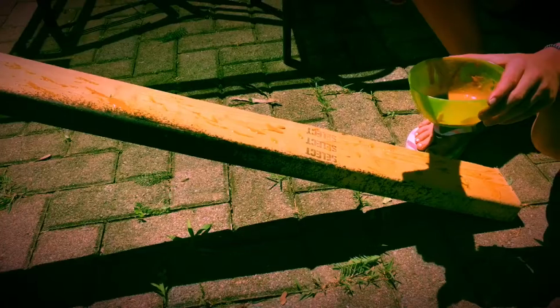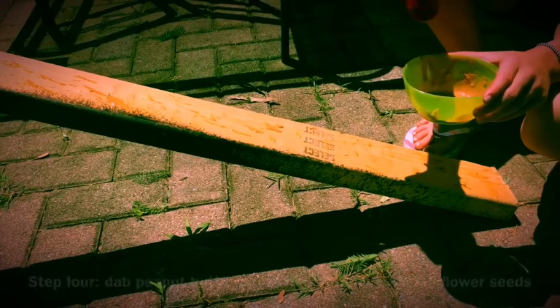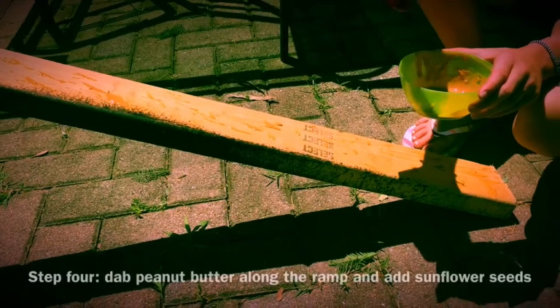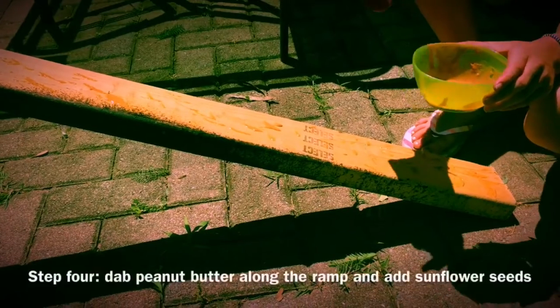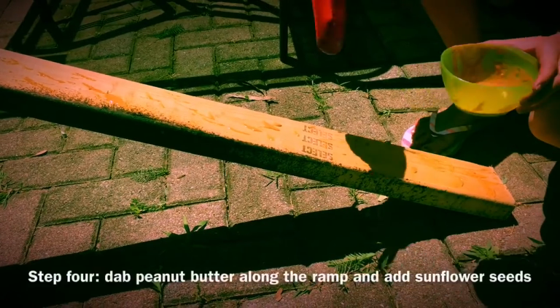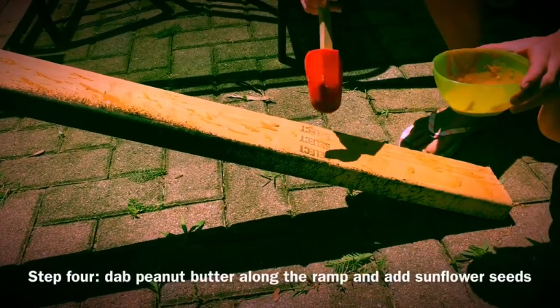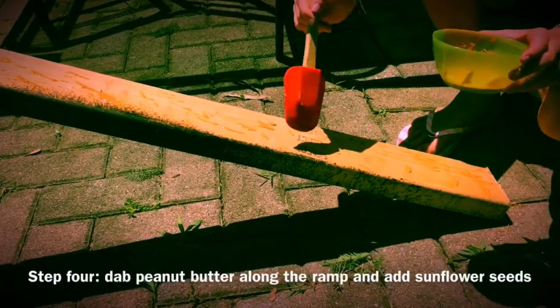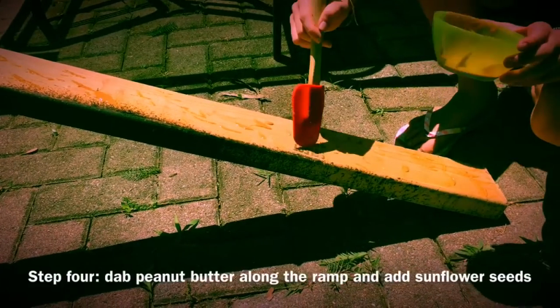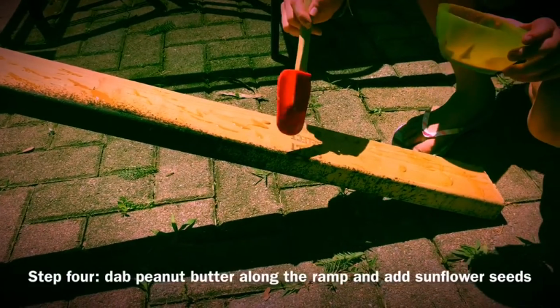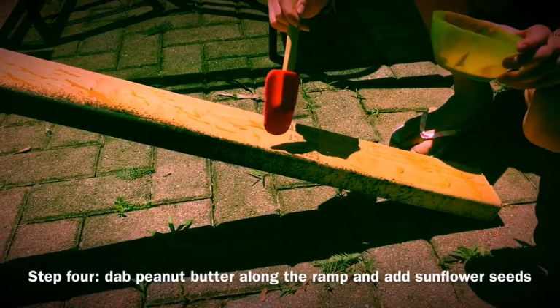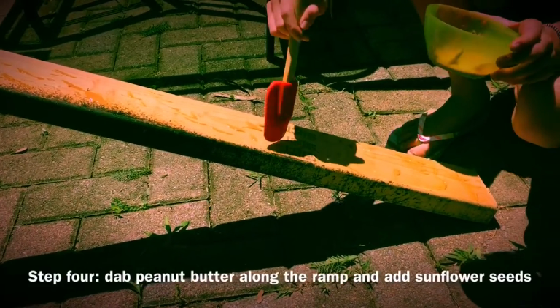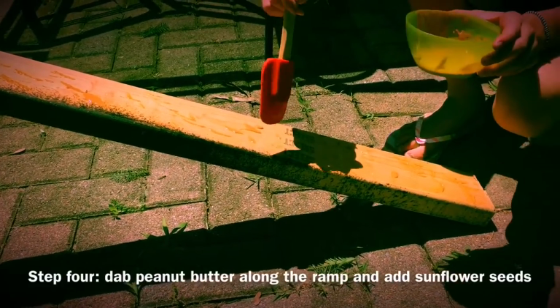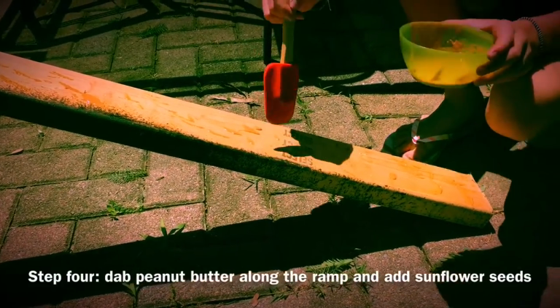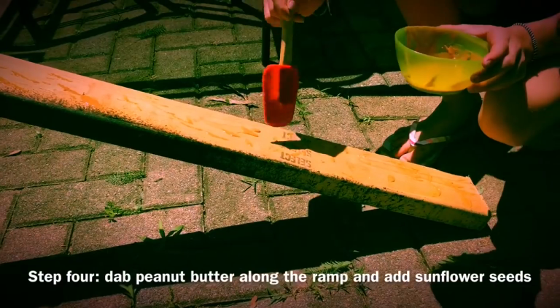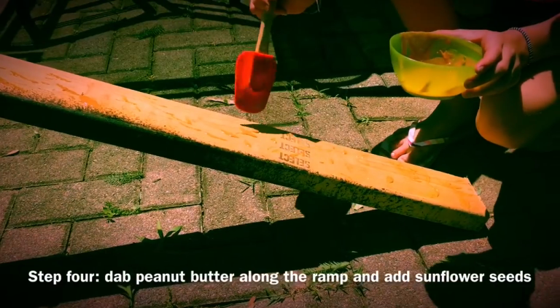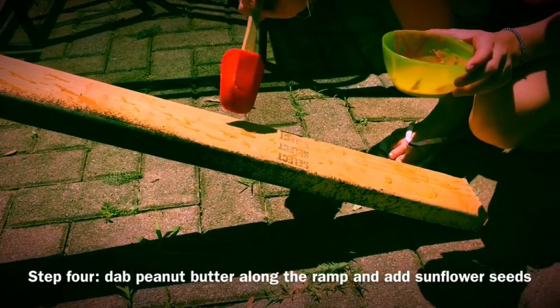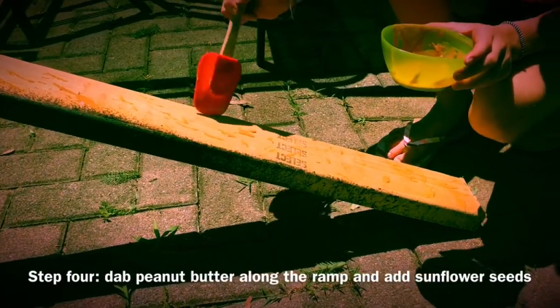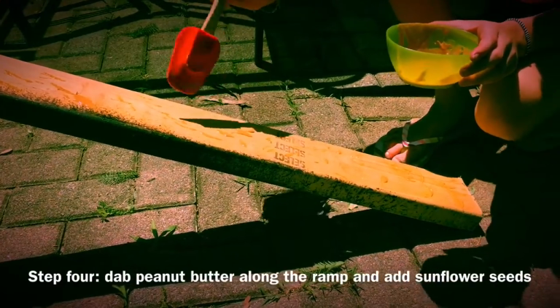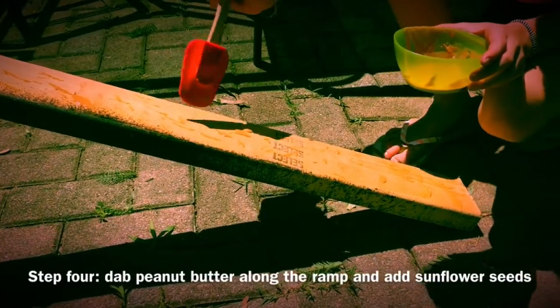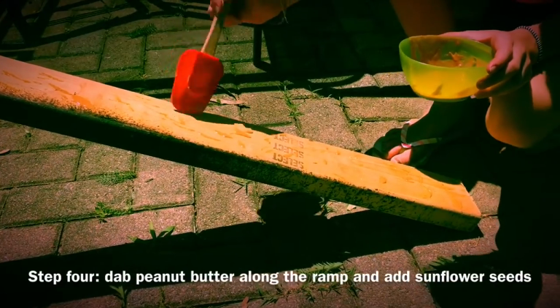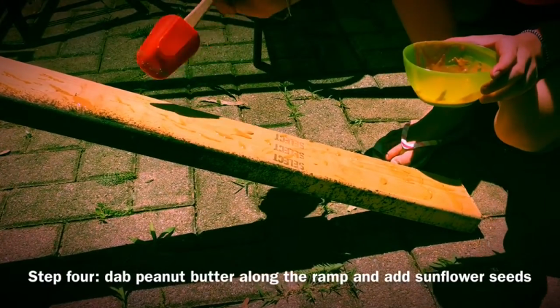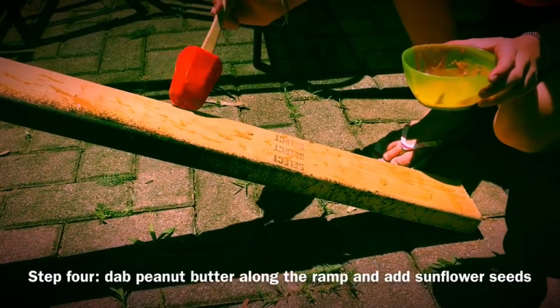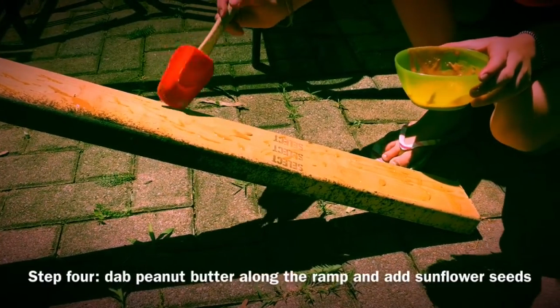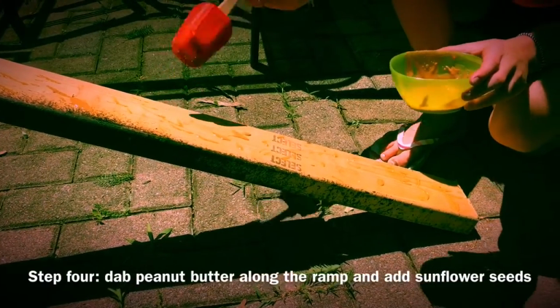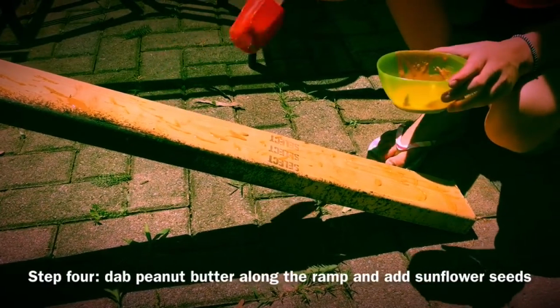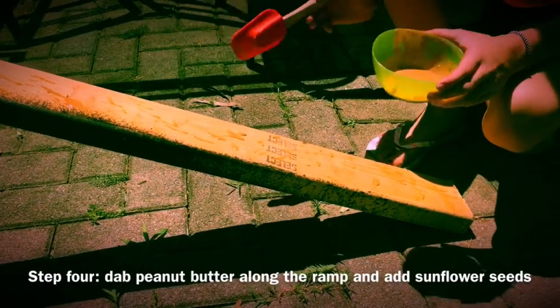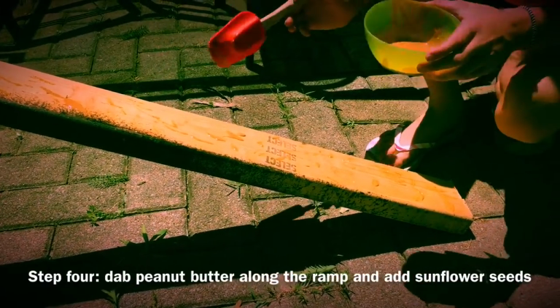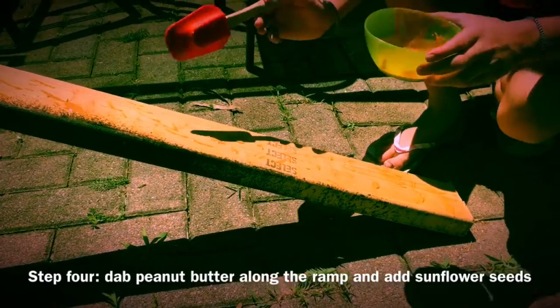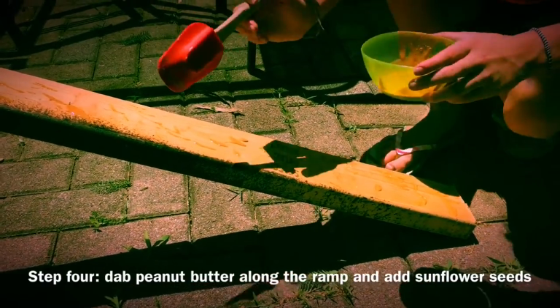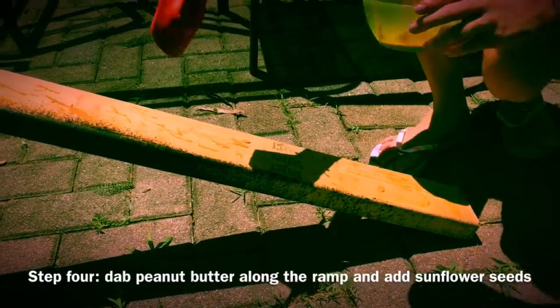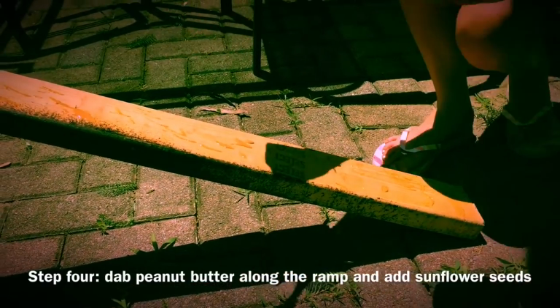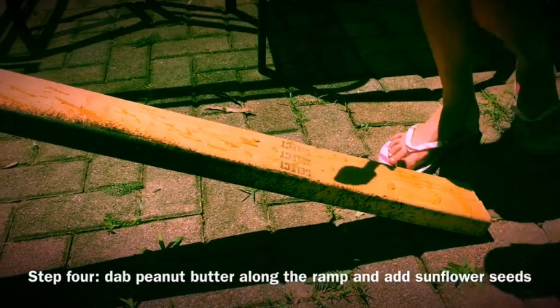Step 4: dab some peanut butter on the ramp, then add sunflower seeds.